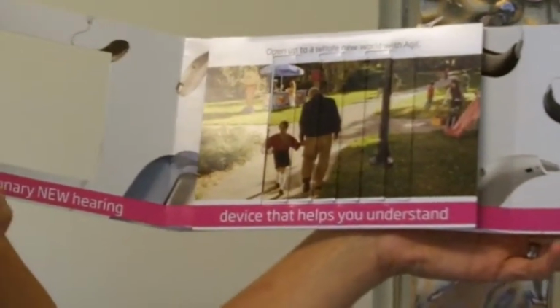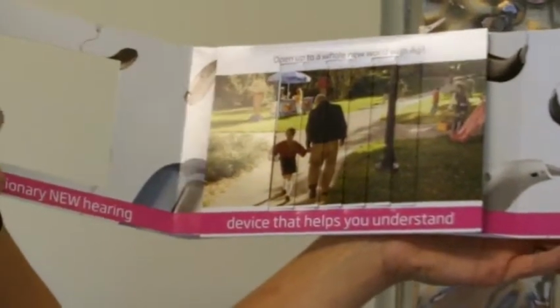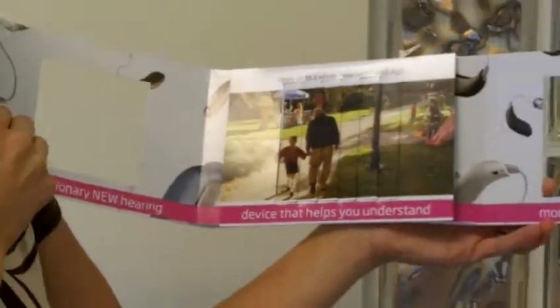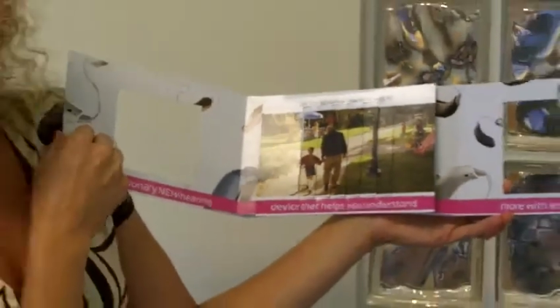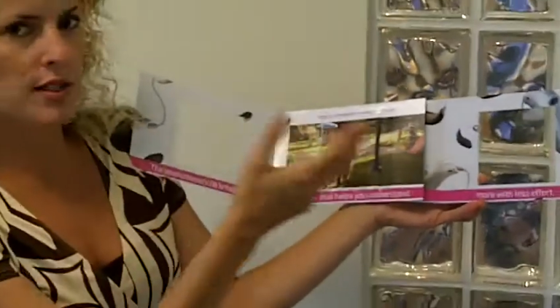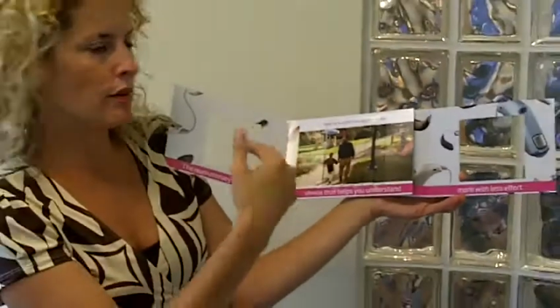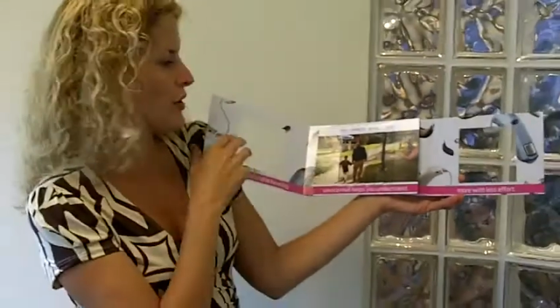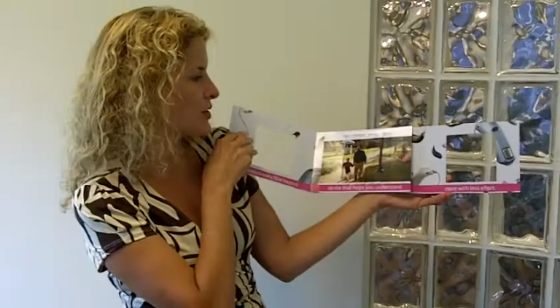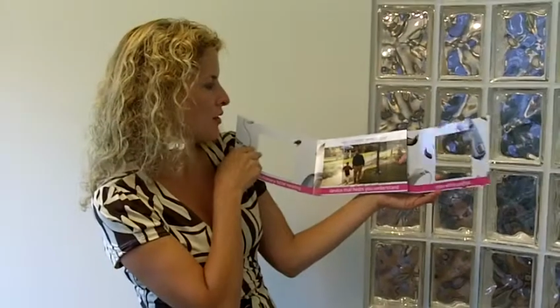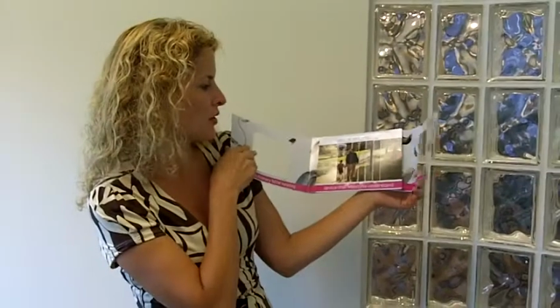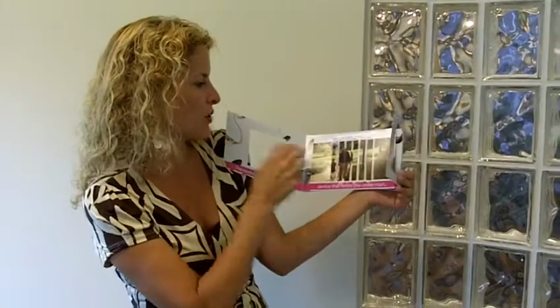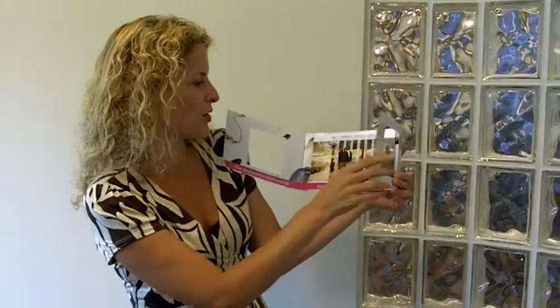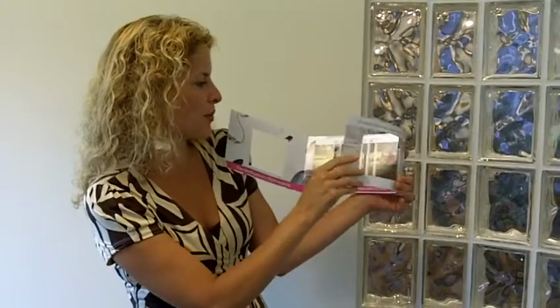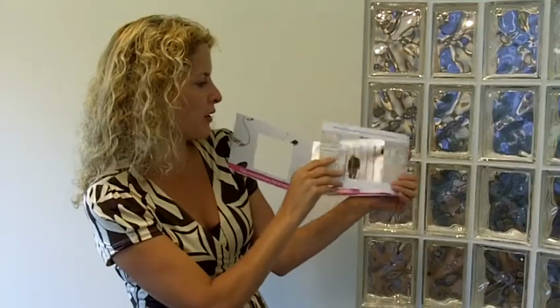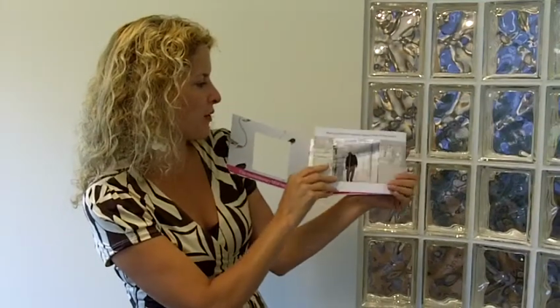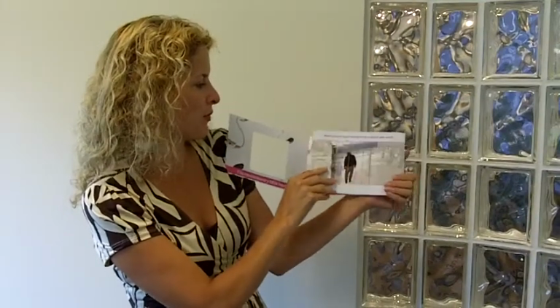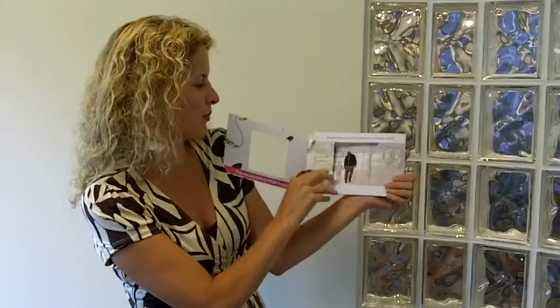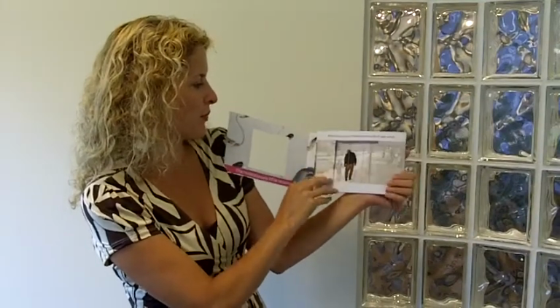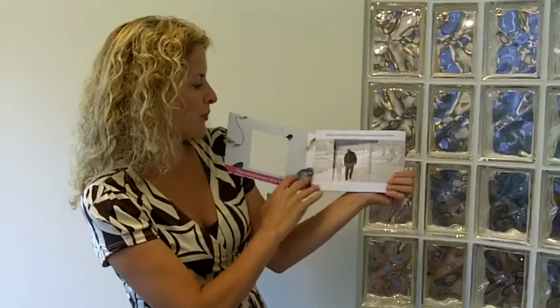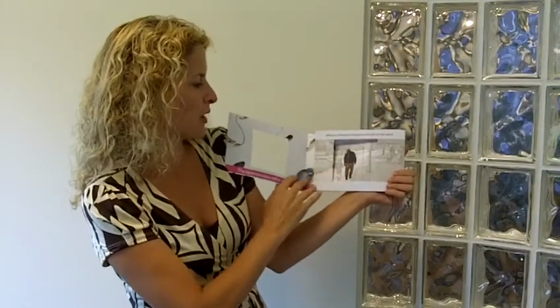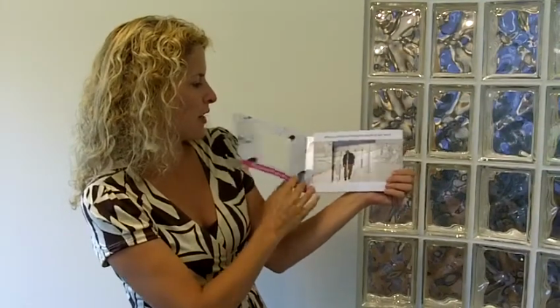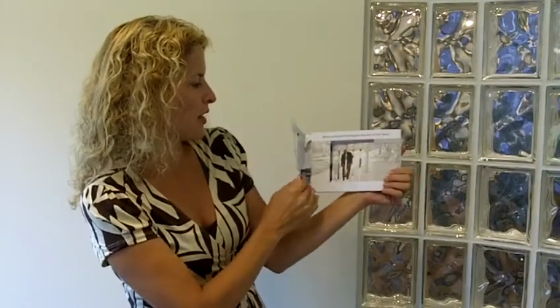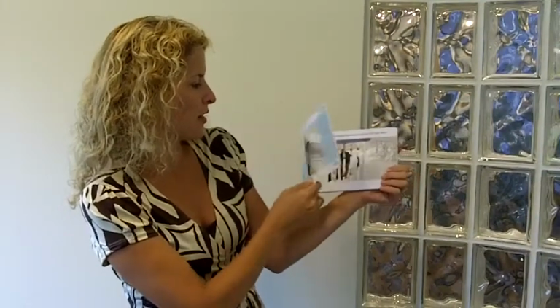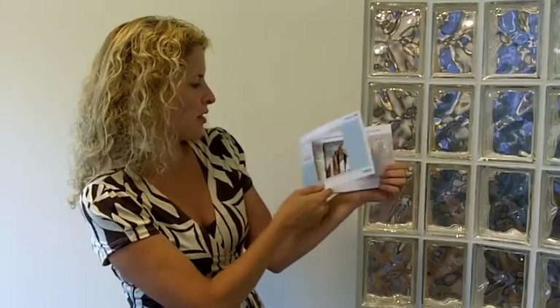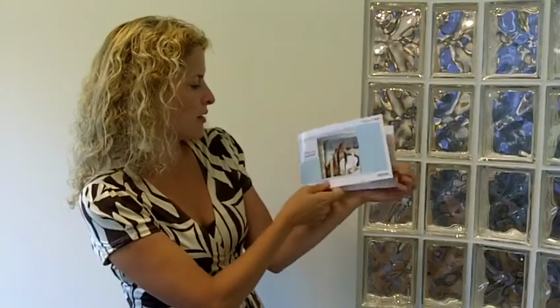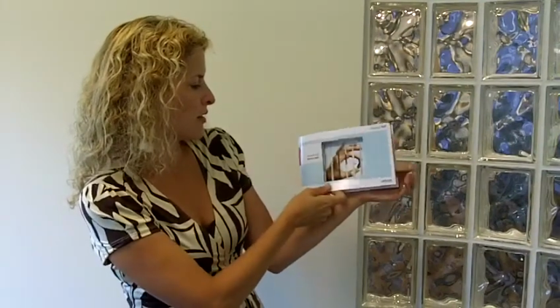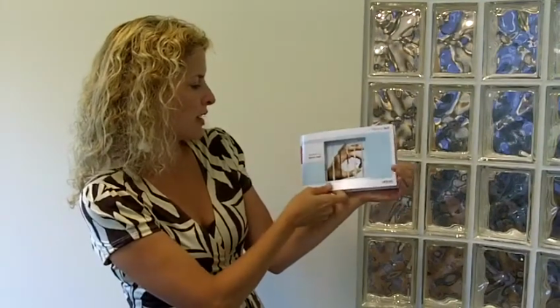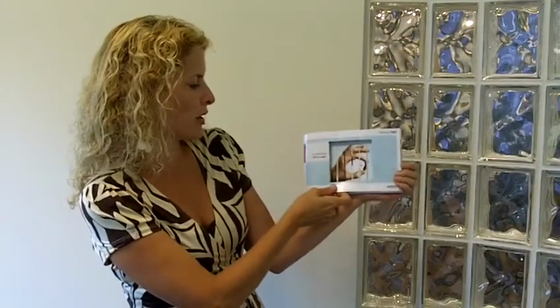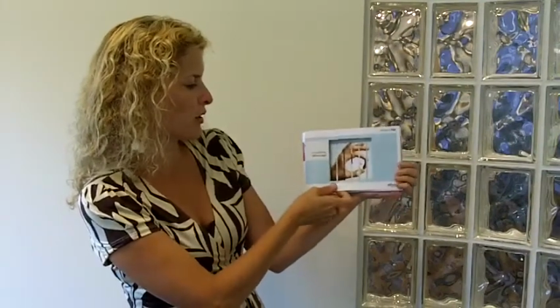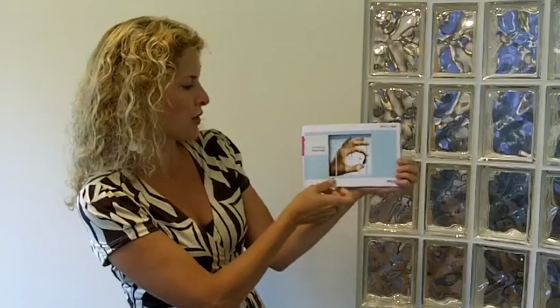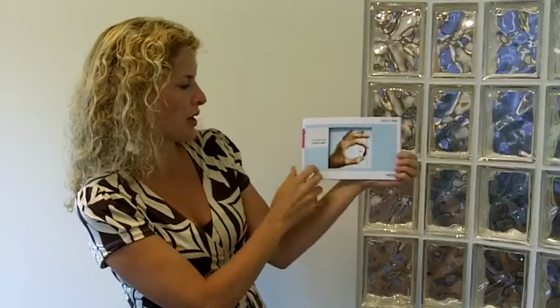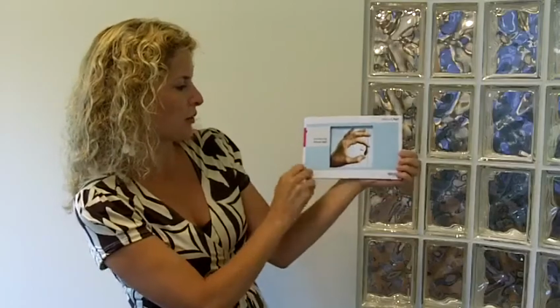Let me show you how it works in reverse. Close the third panel, then the second panel in, then the first panel.